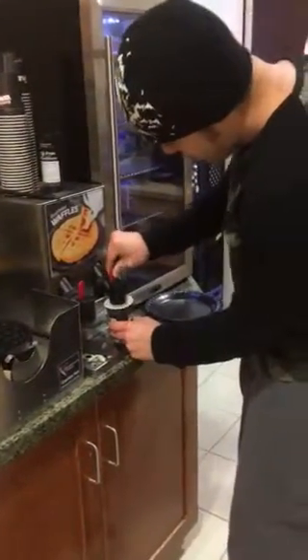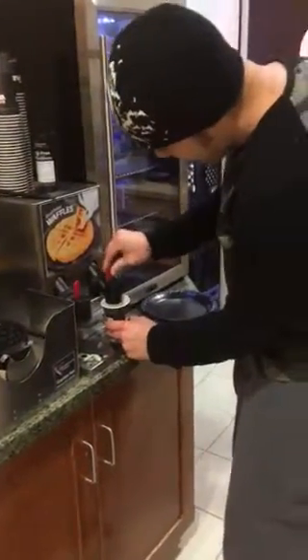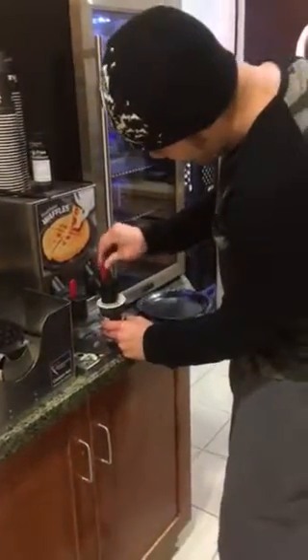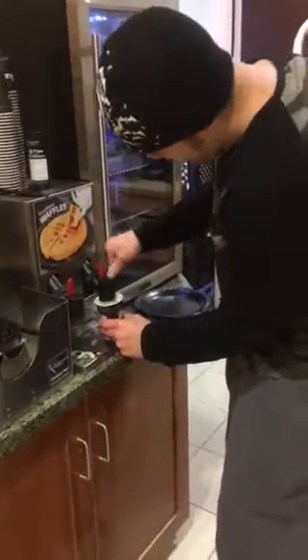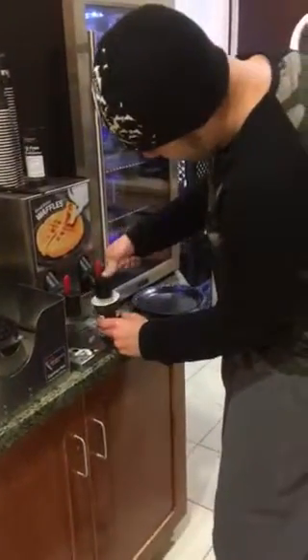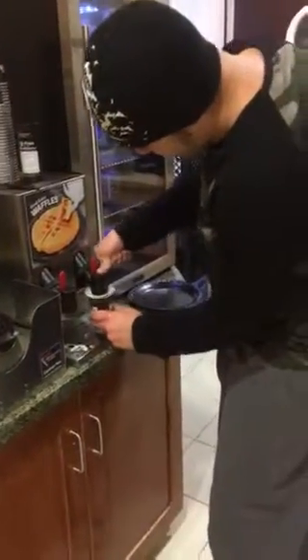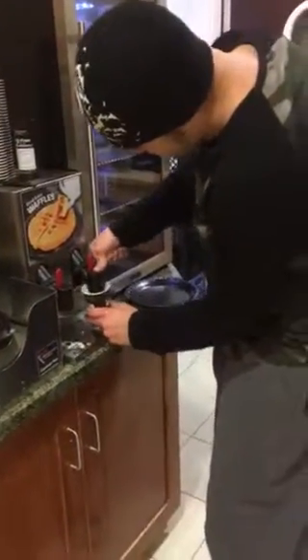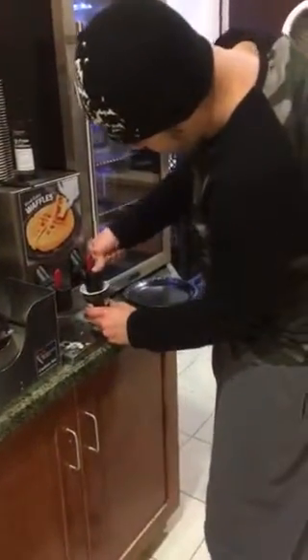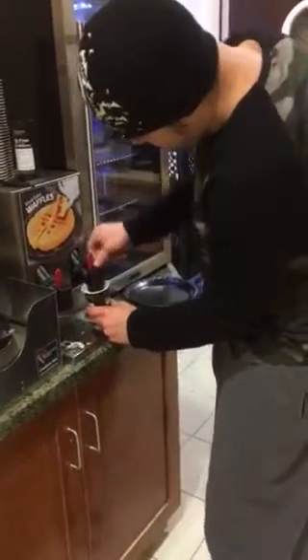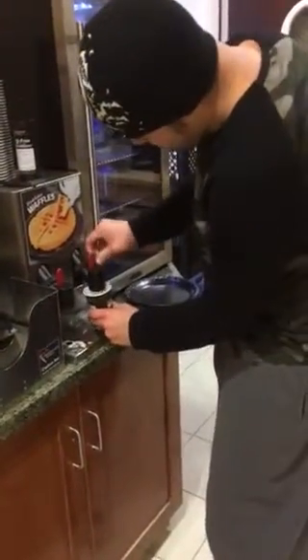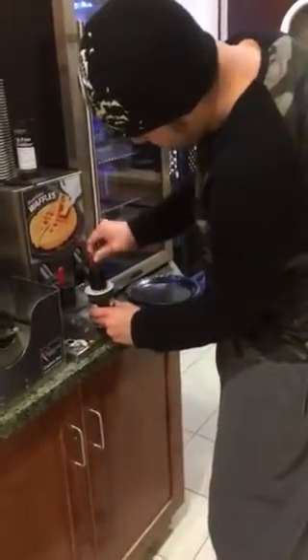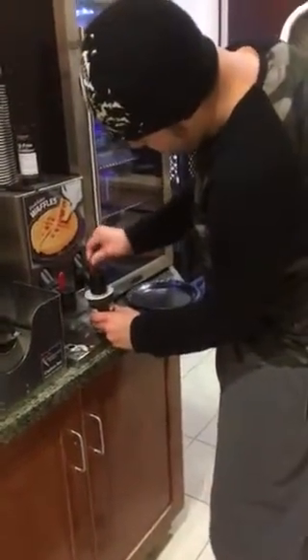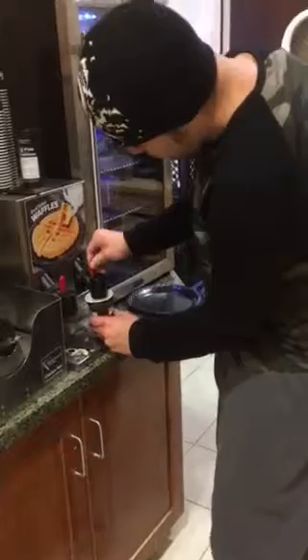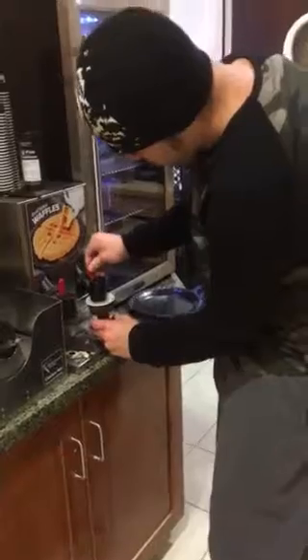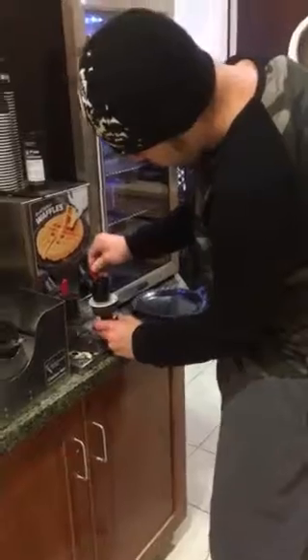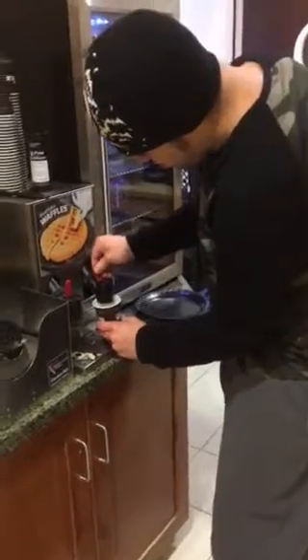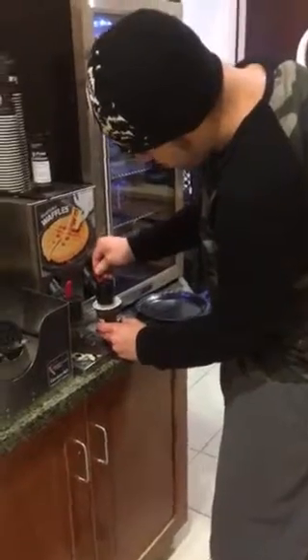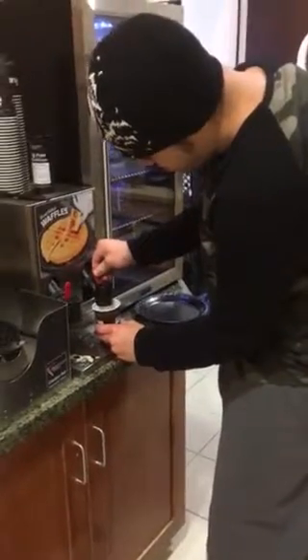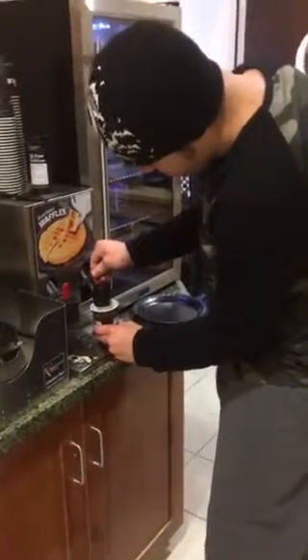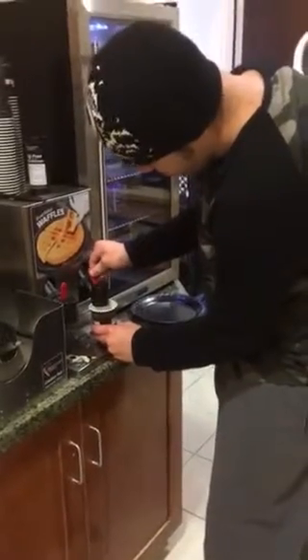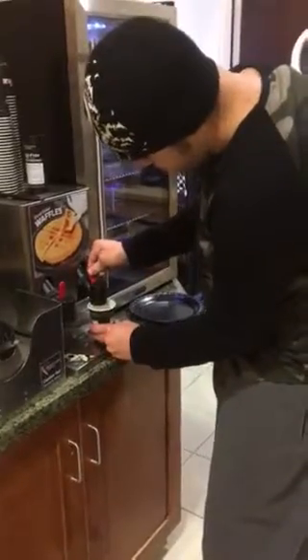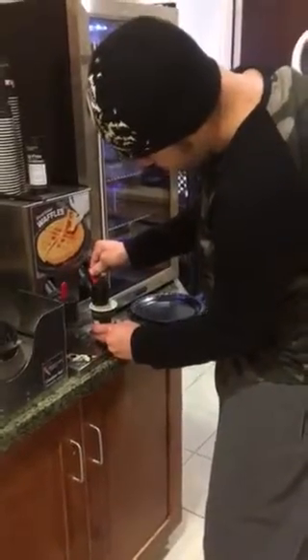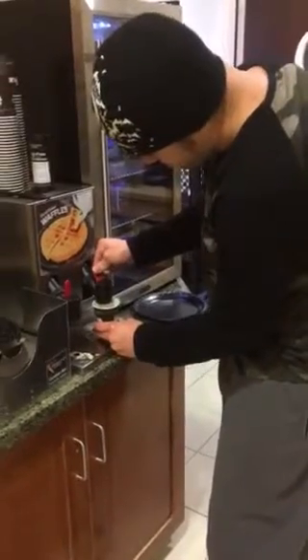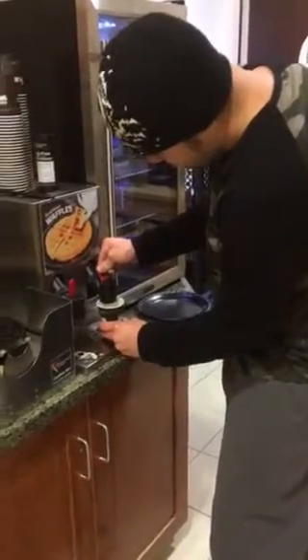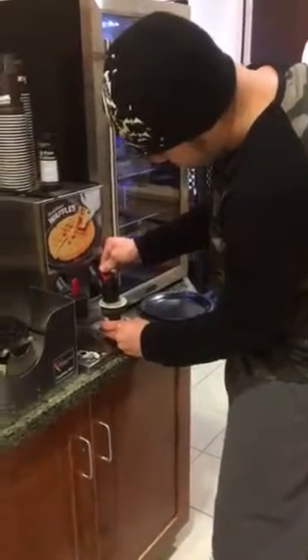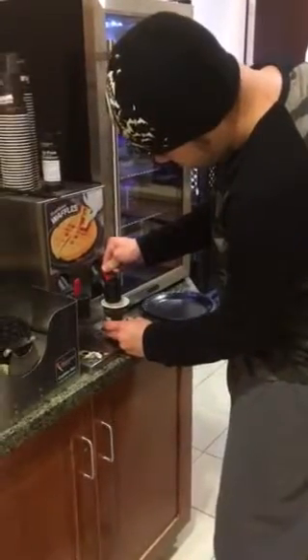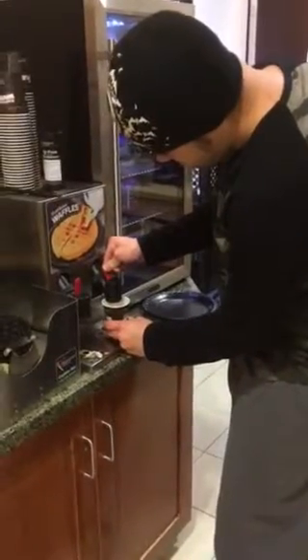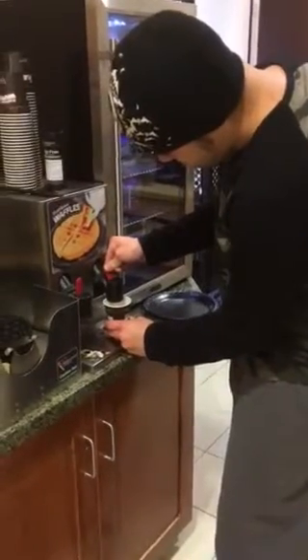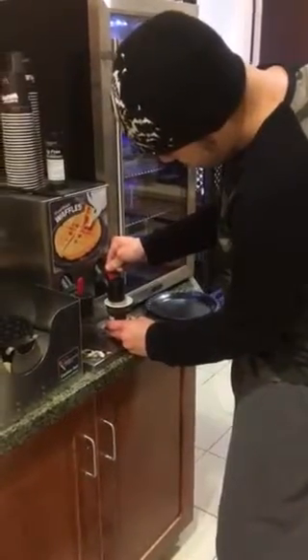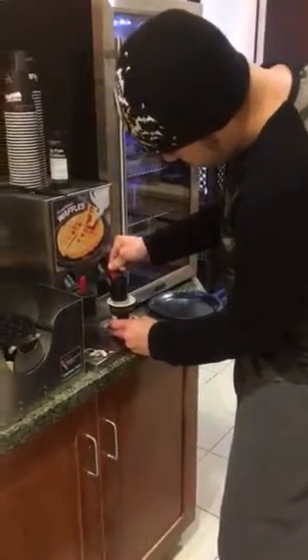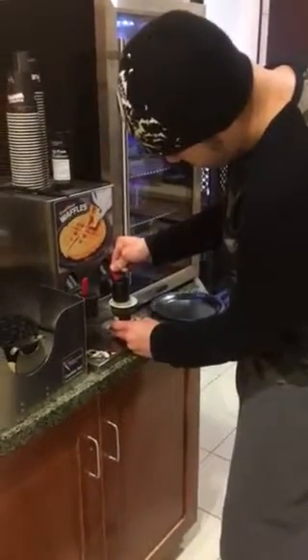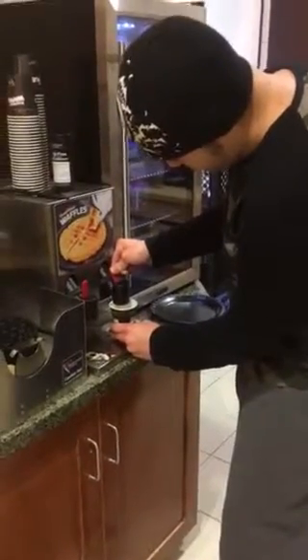You gotta push it. Push it towards the back. The red — there you go. Is it coming out? Yep. Okay.